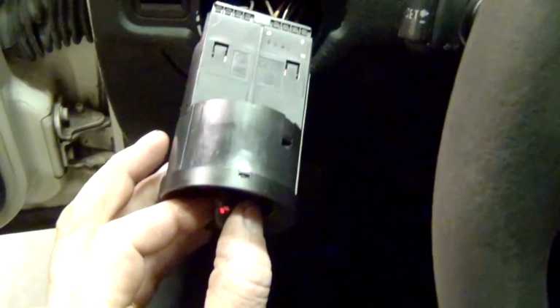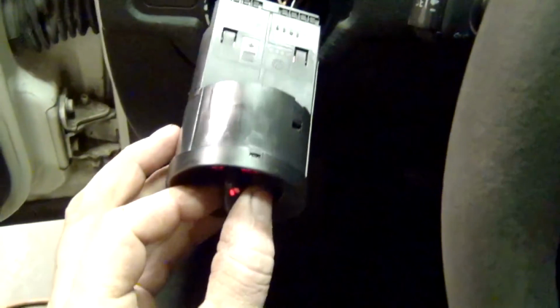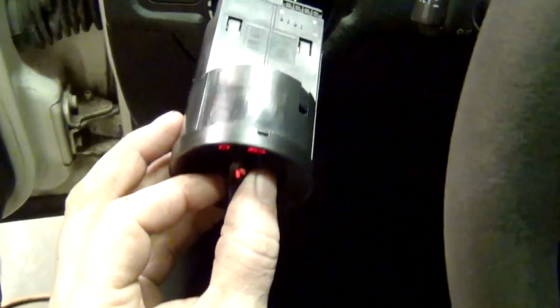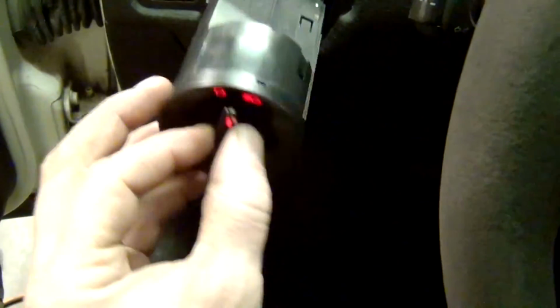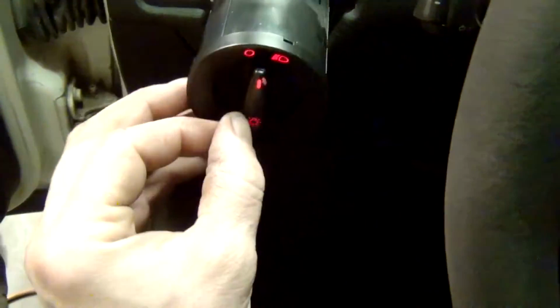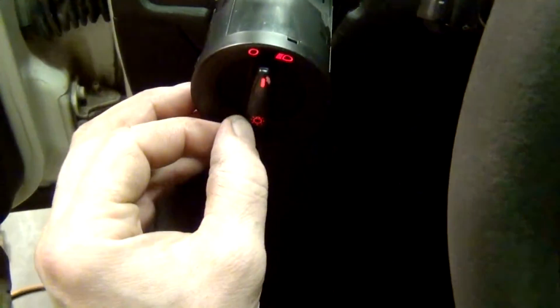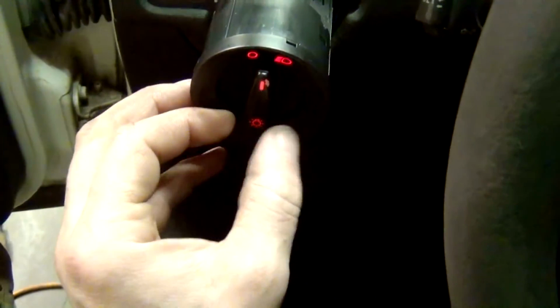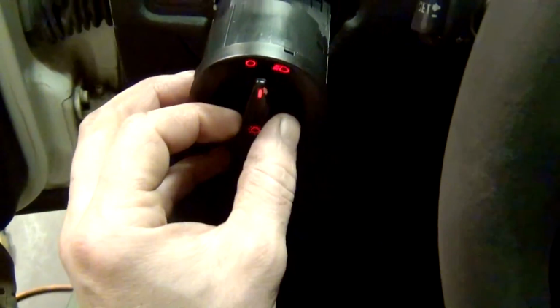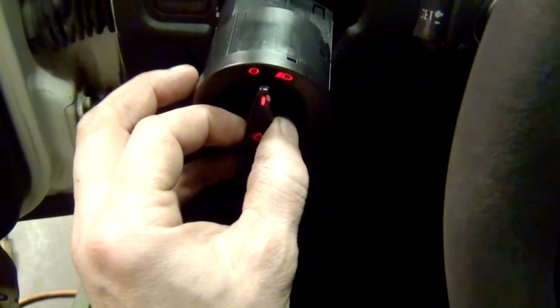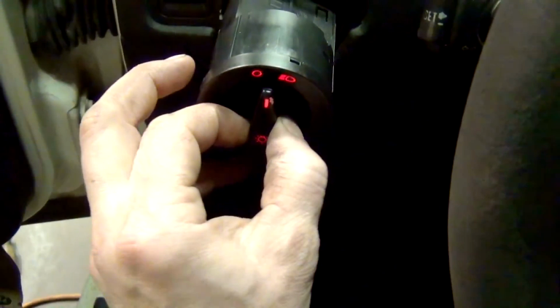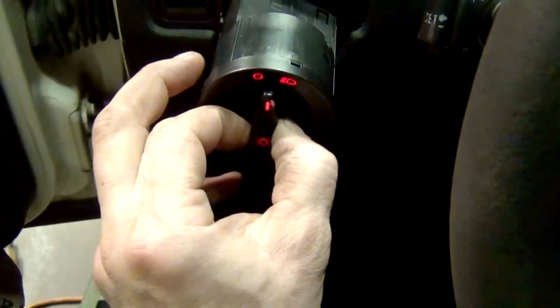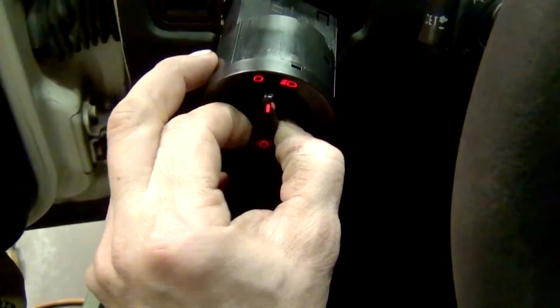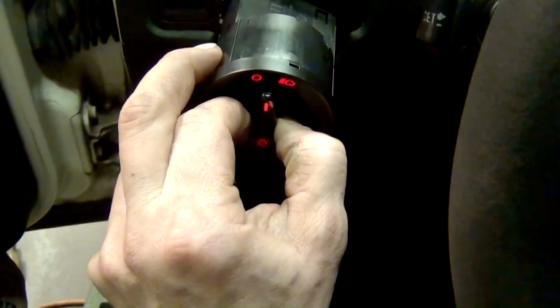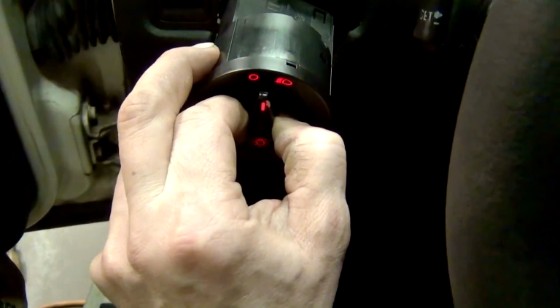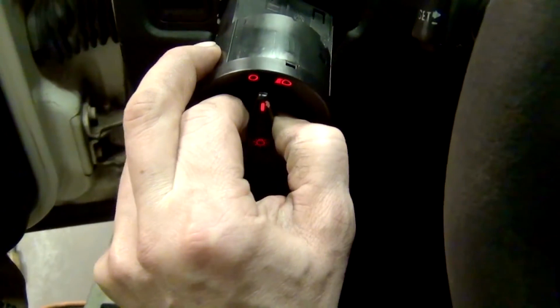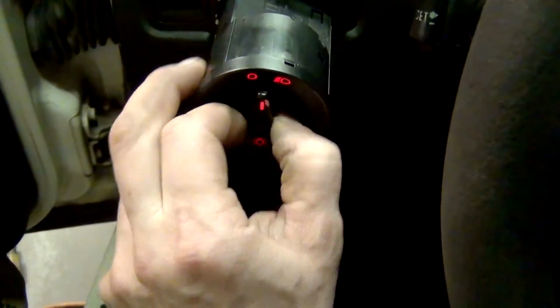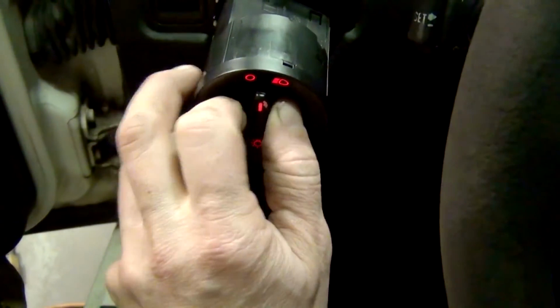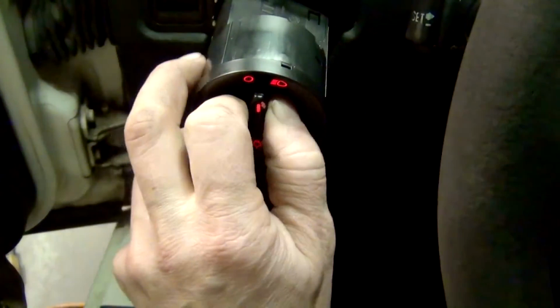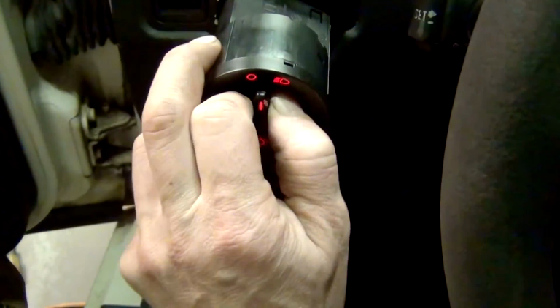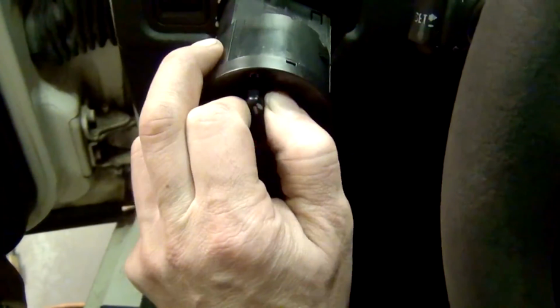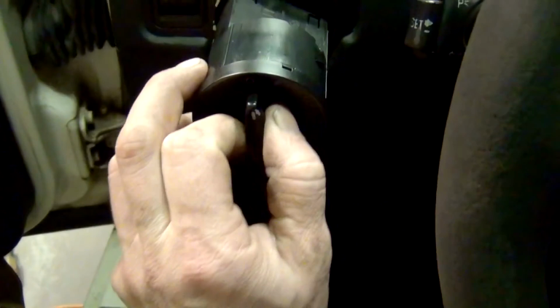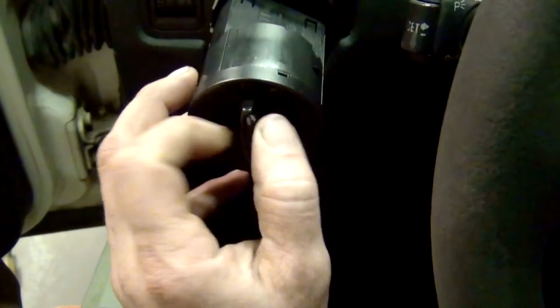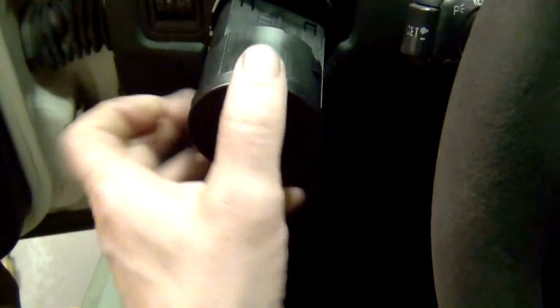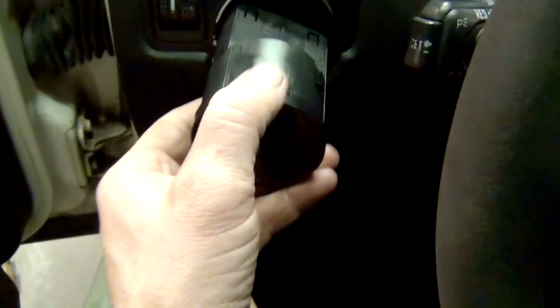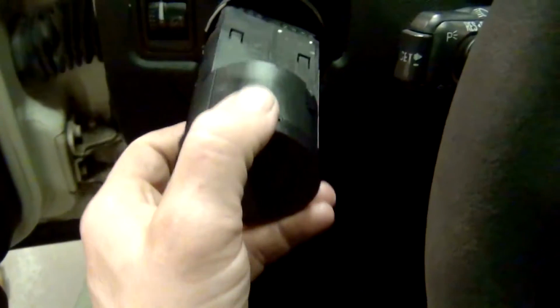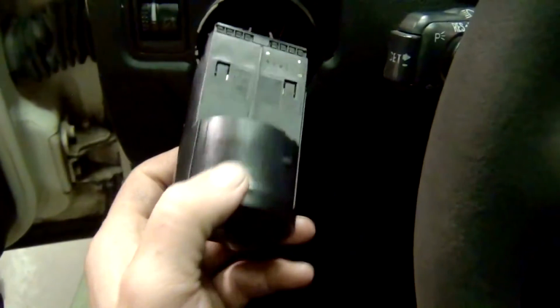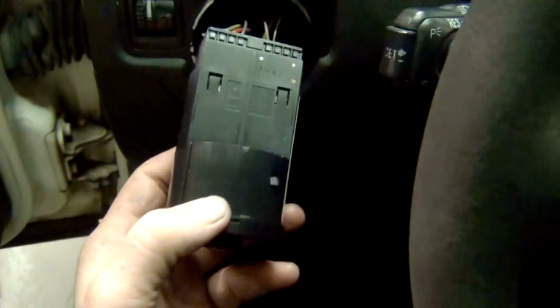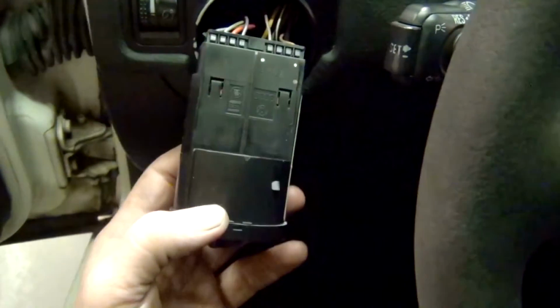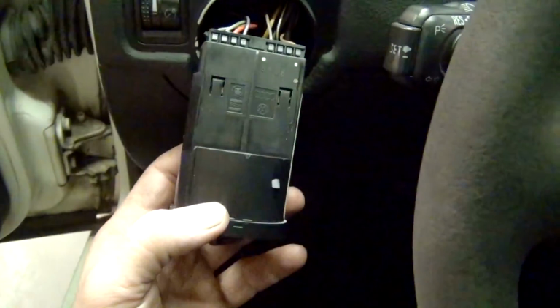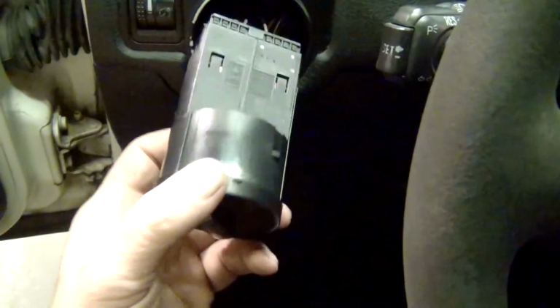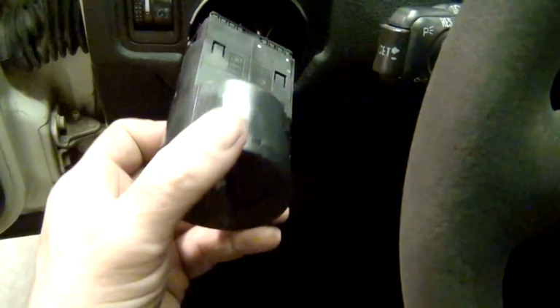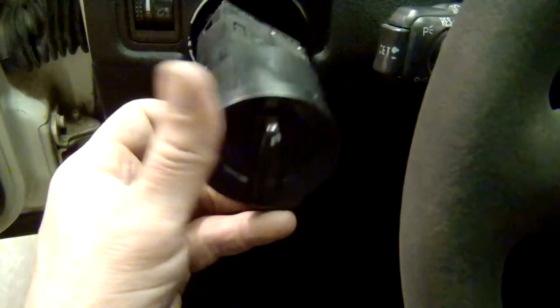That's it right there — that's all that's required to get this switch out. A pretty amazing piece of engineering, really.